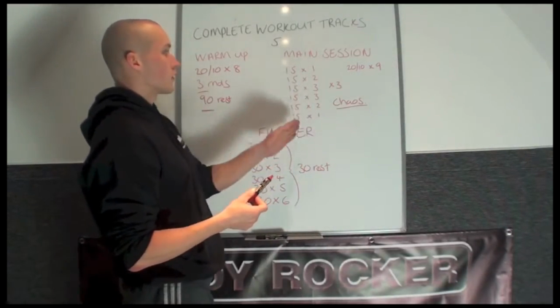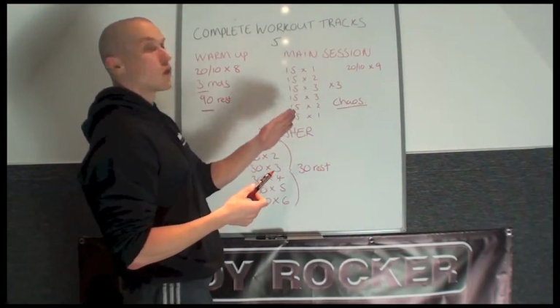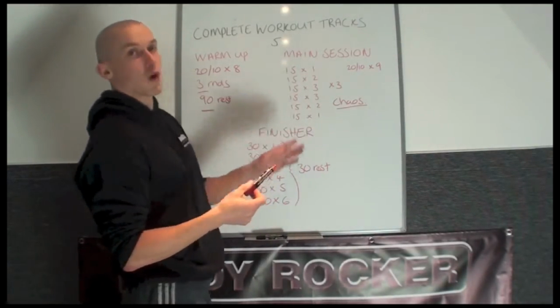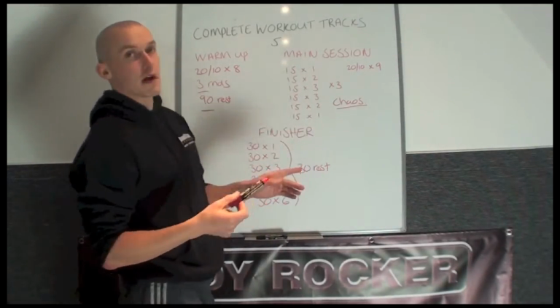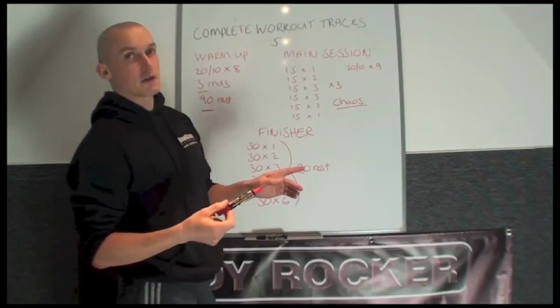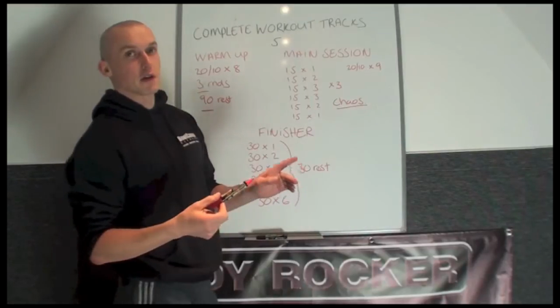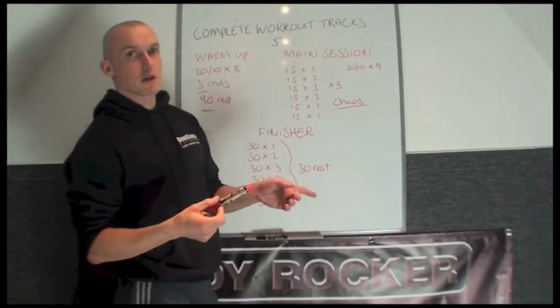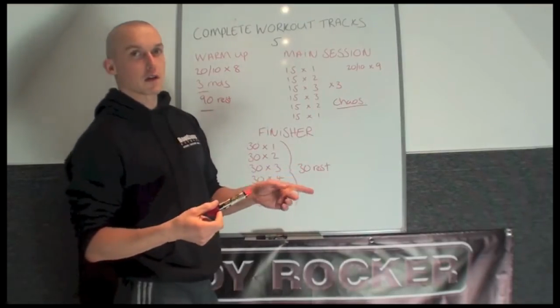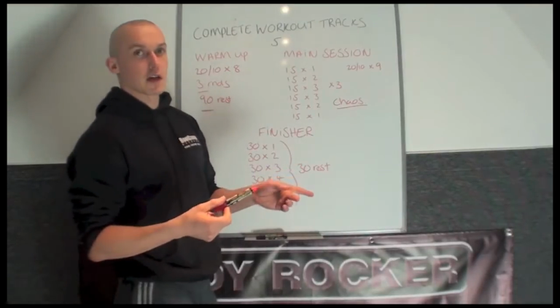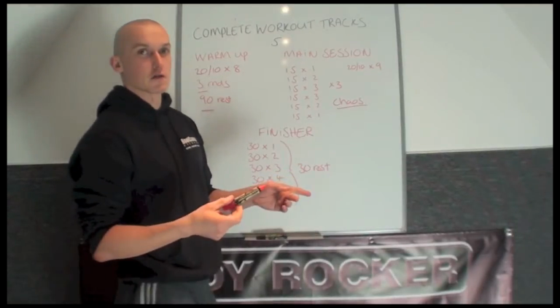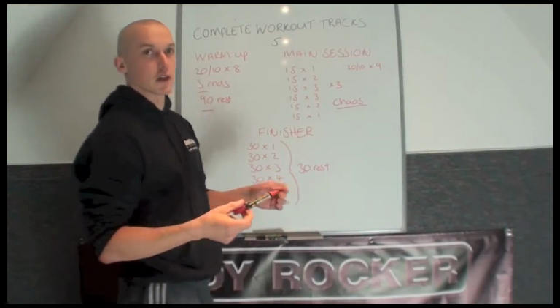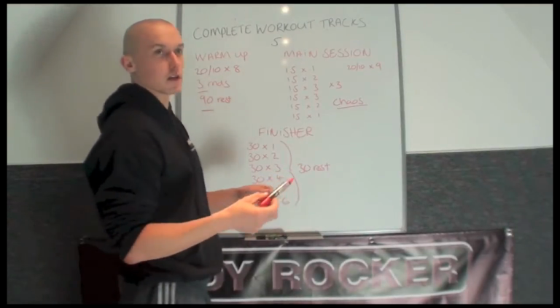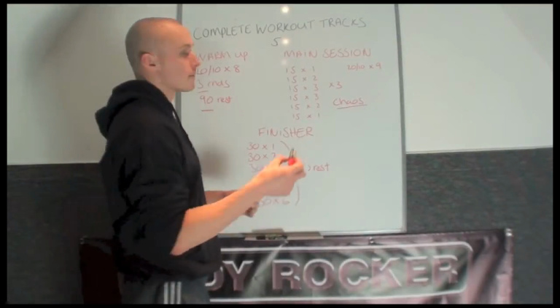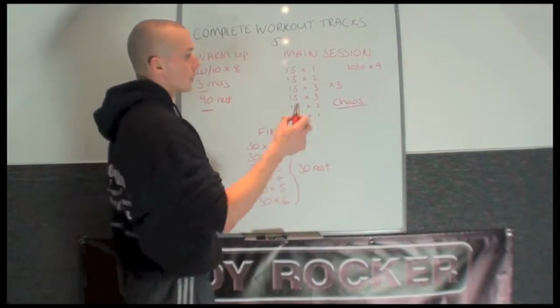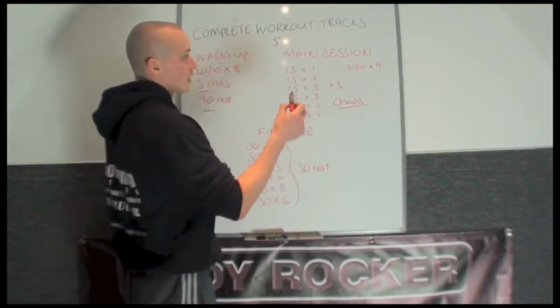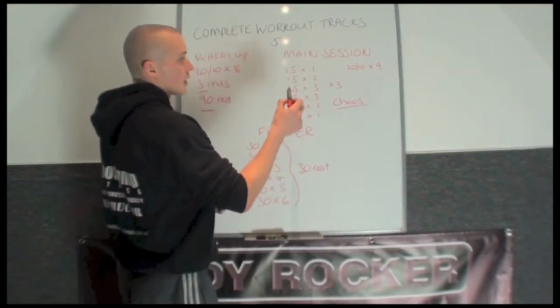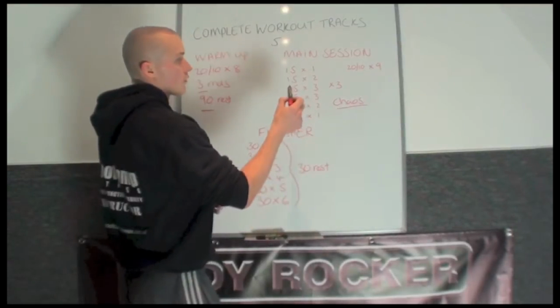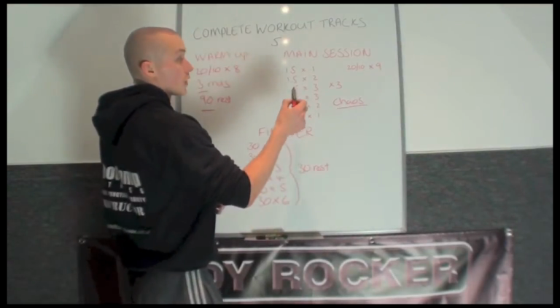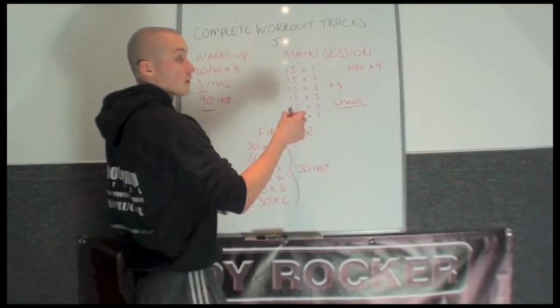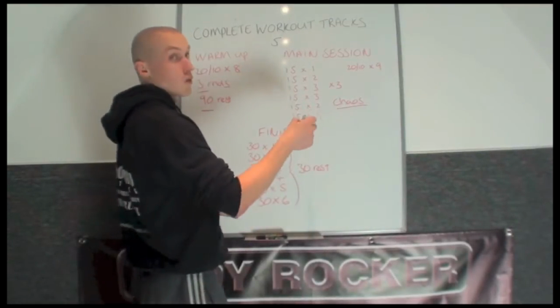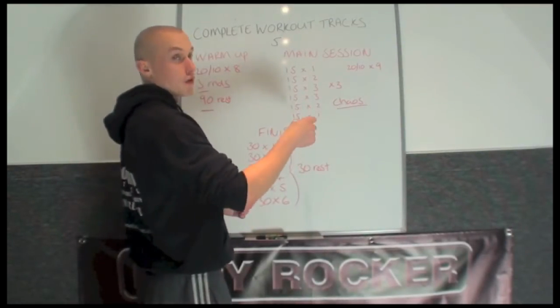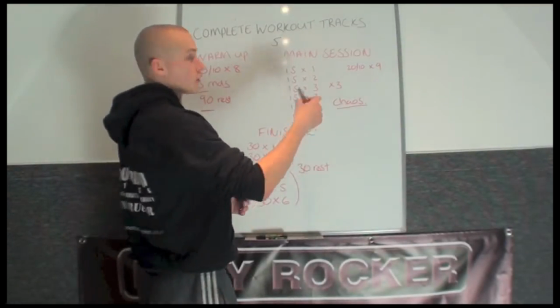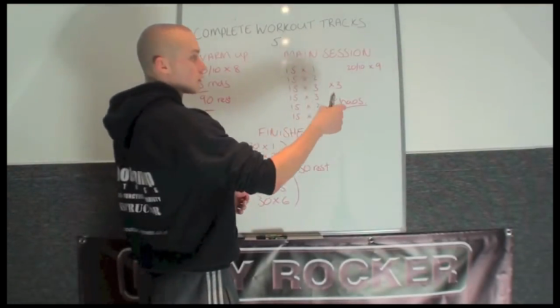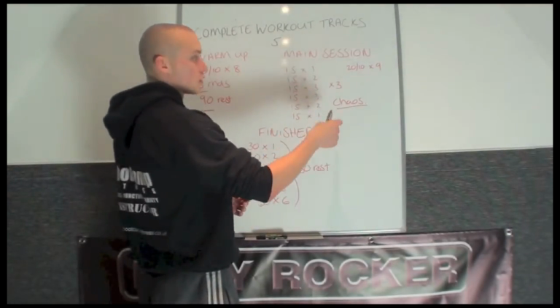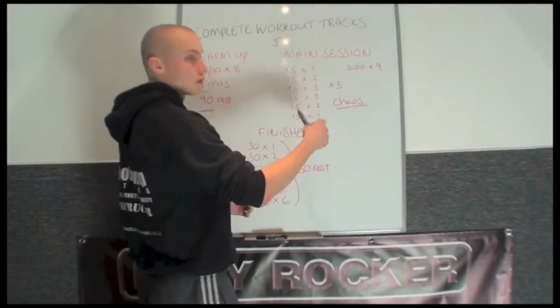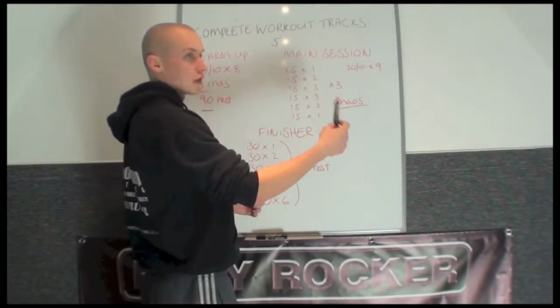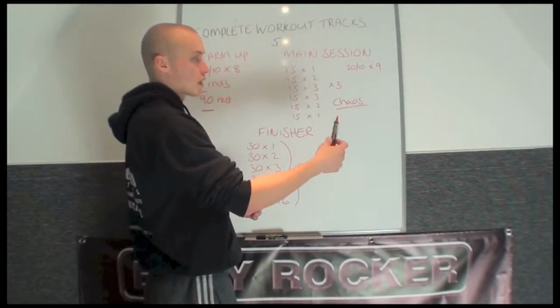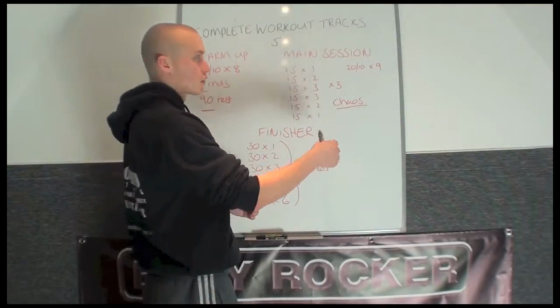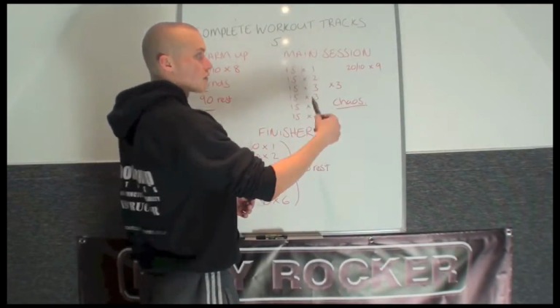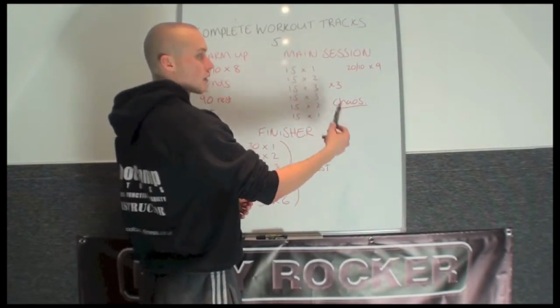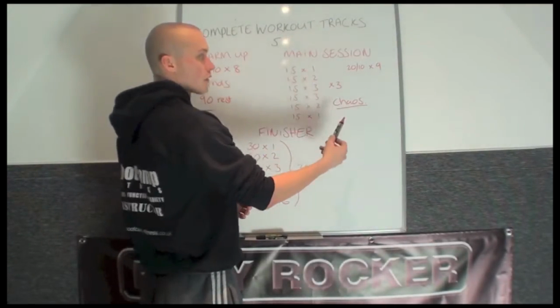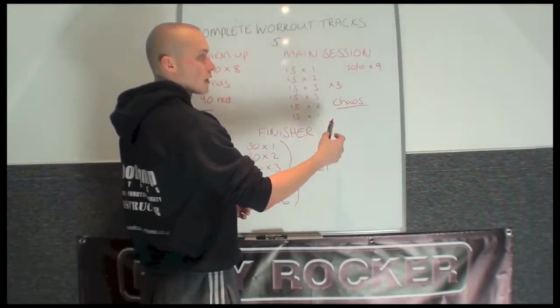After you've done one round, you get 30 seconds rest. Then following round 1, you do round 2, 30 seconds rest, then round 3.